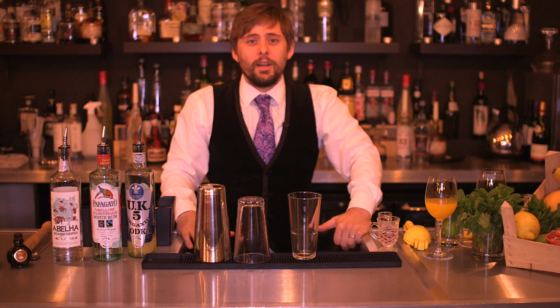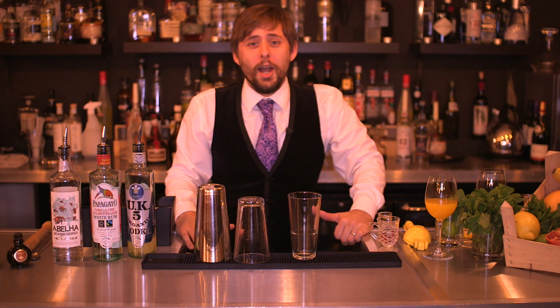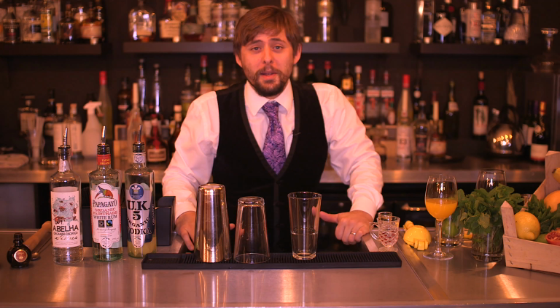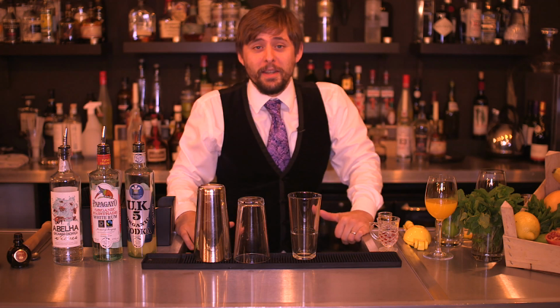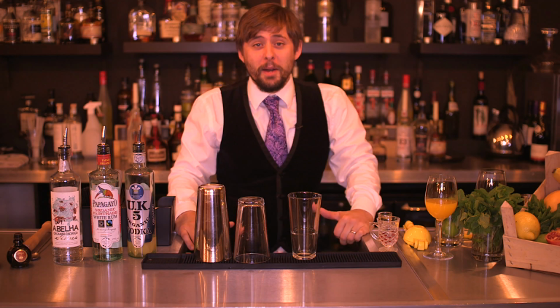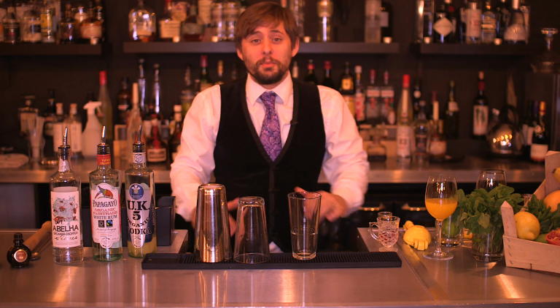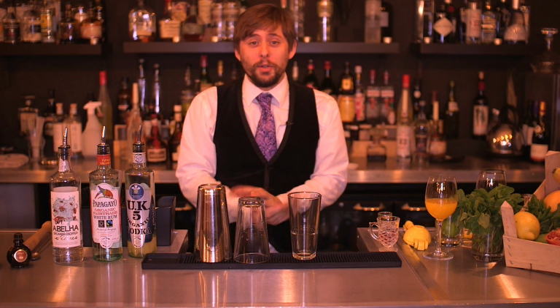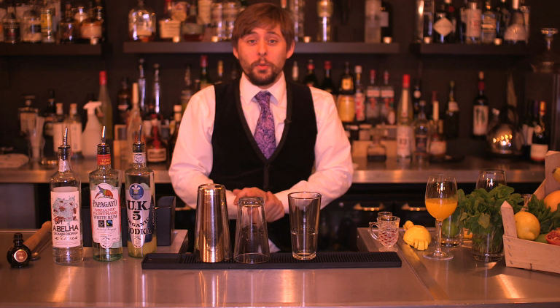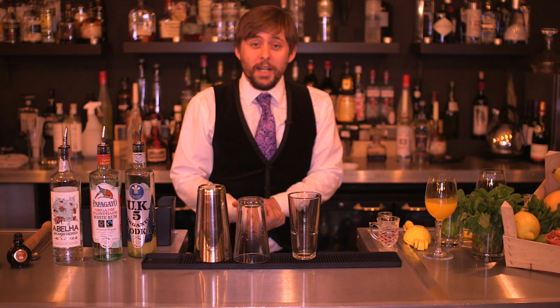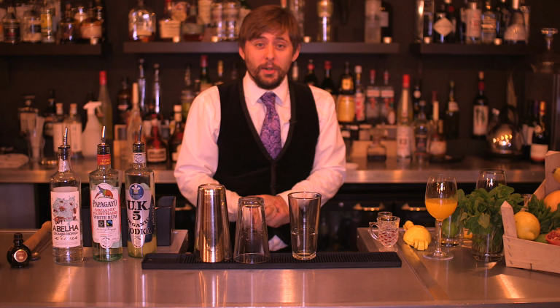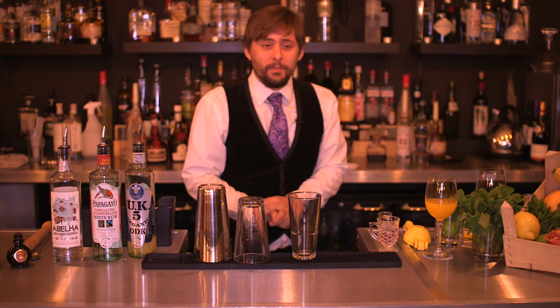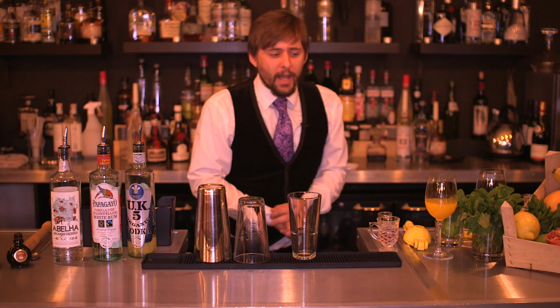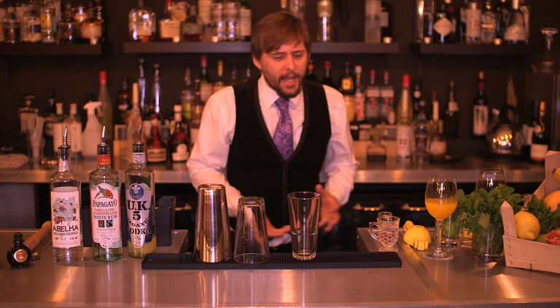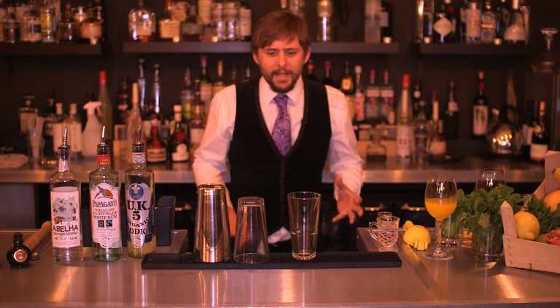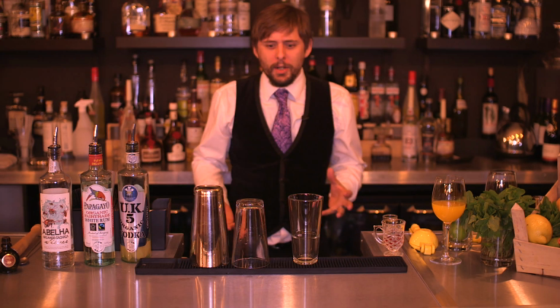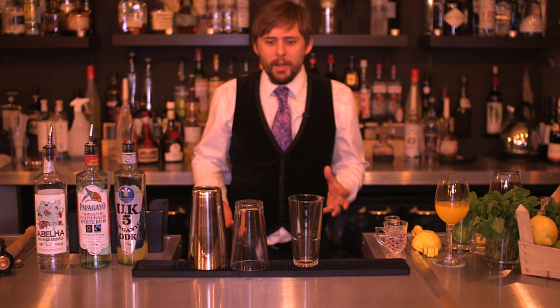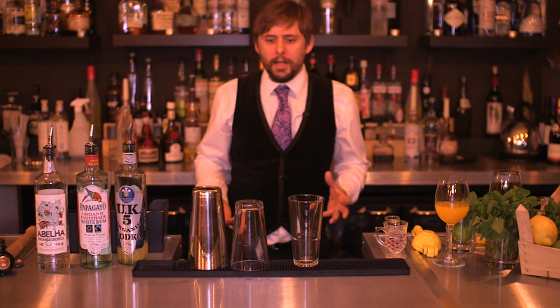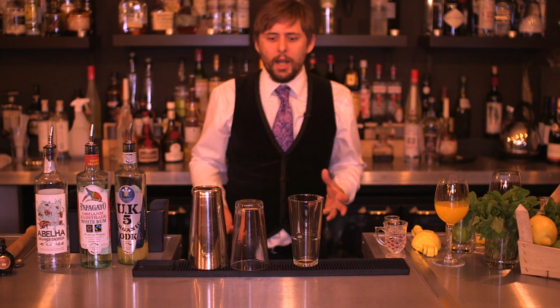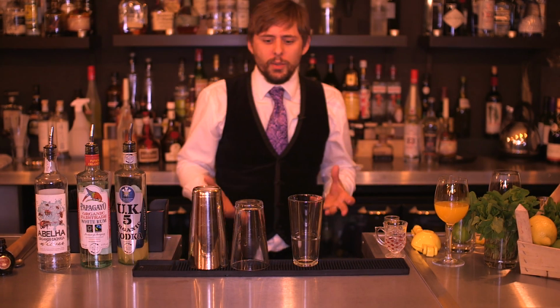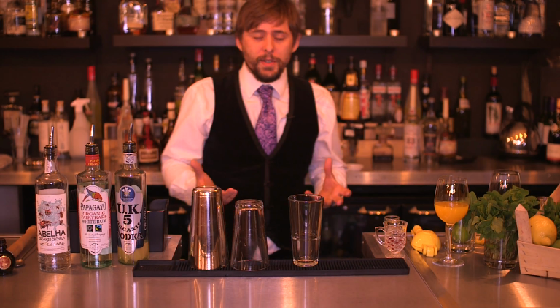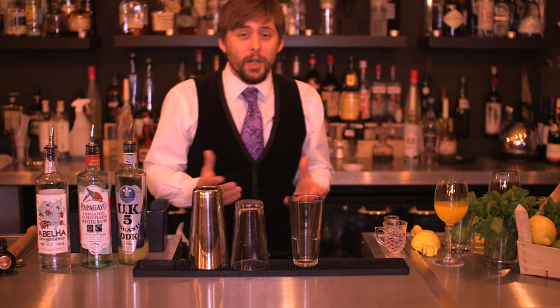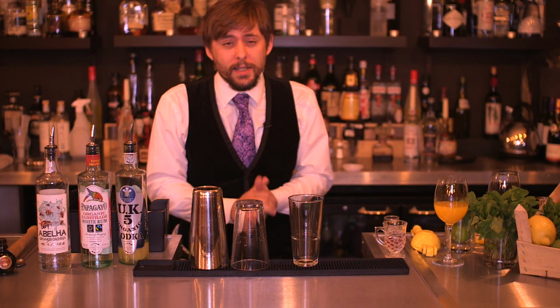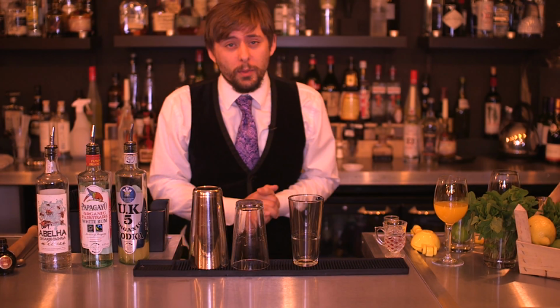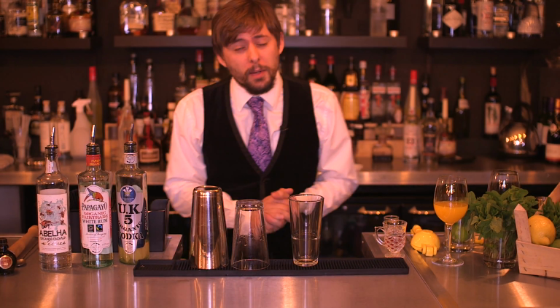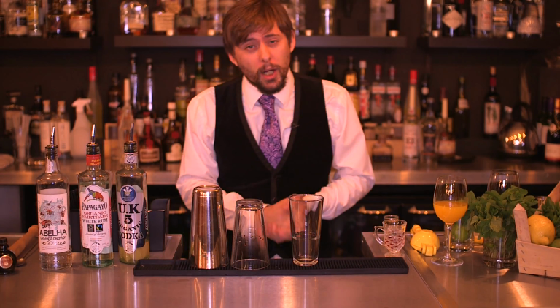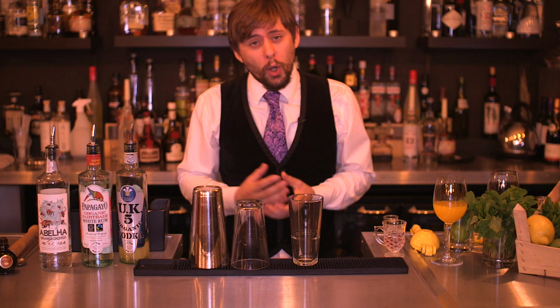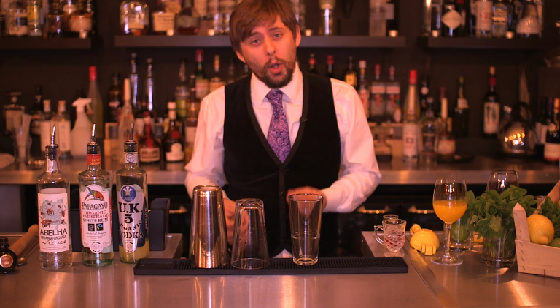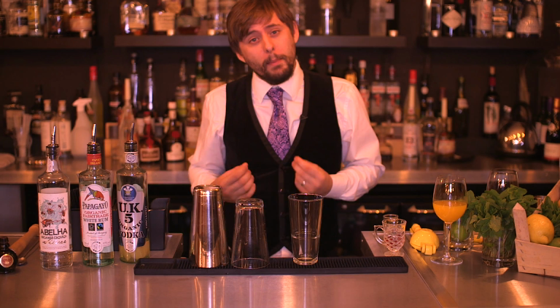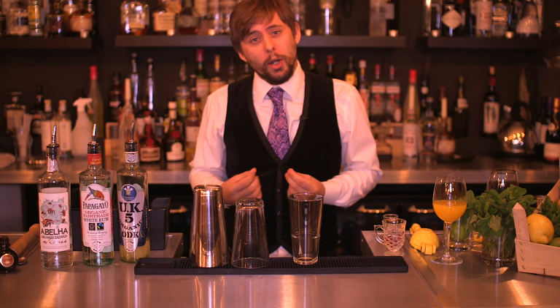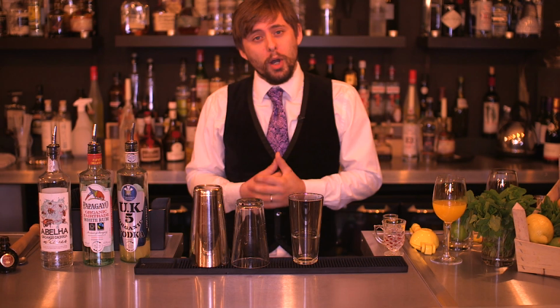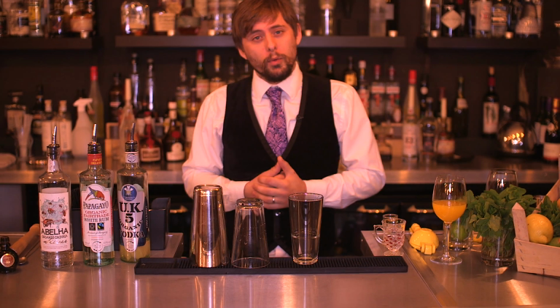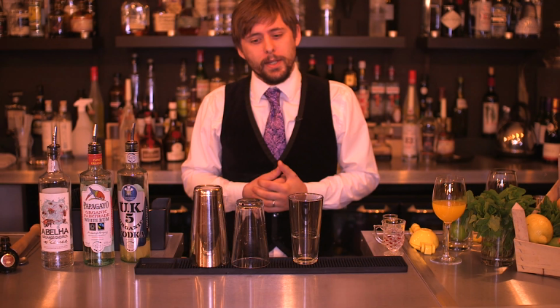Hi, my name is David Hamilton Boyd from Organic Spirit and today I'm going to make a twist on a classic. We're going to make a long mango margarita.